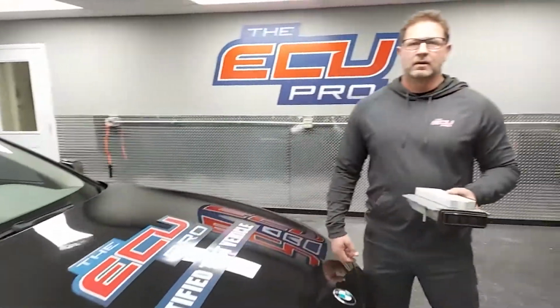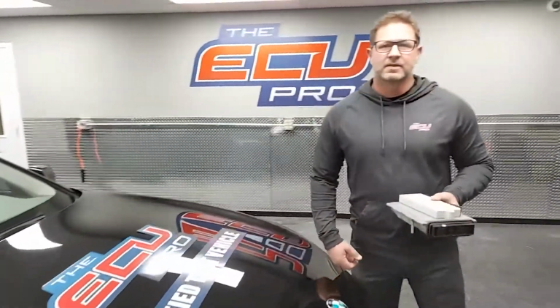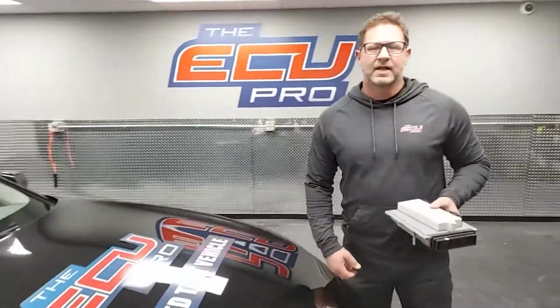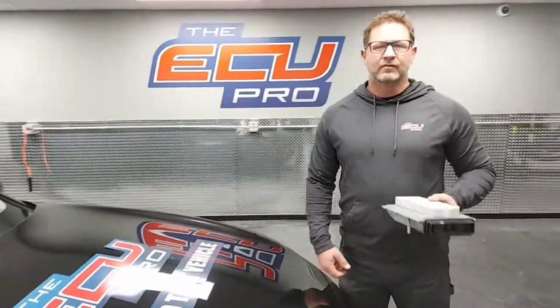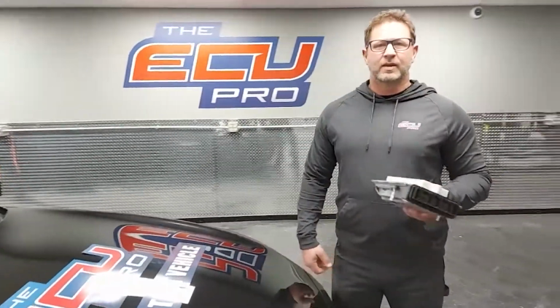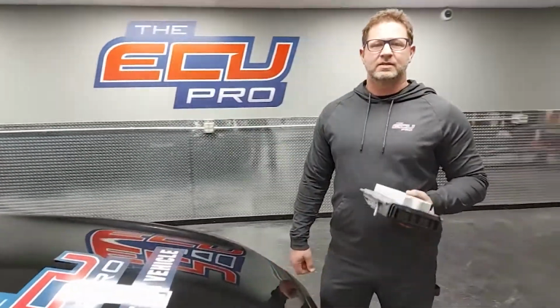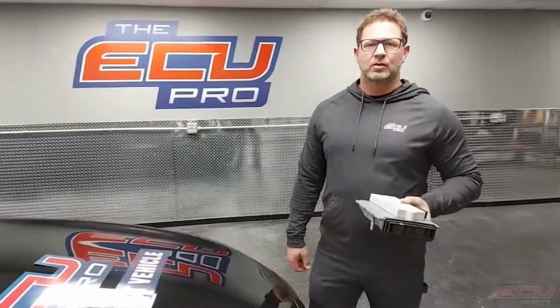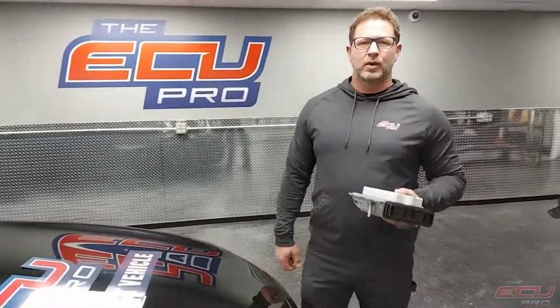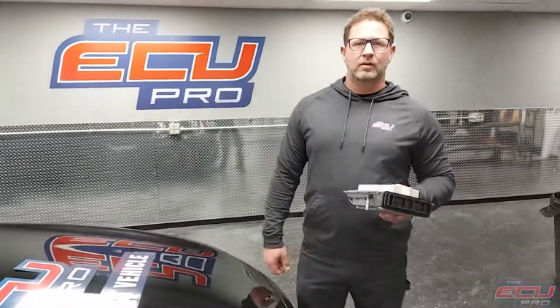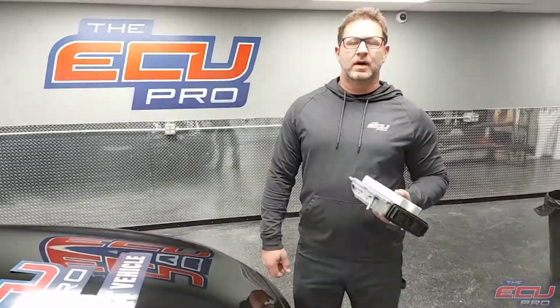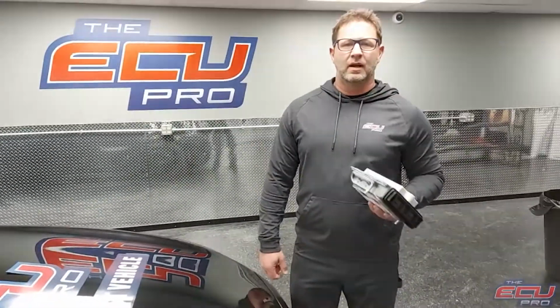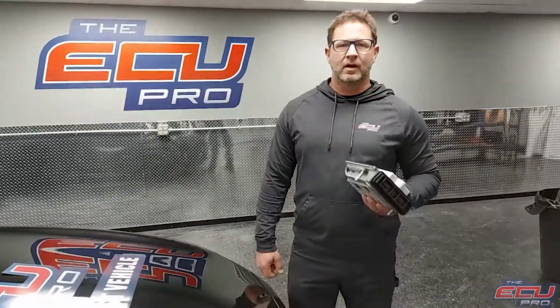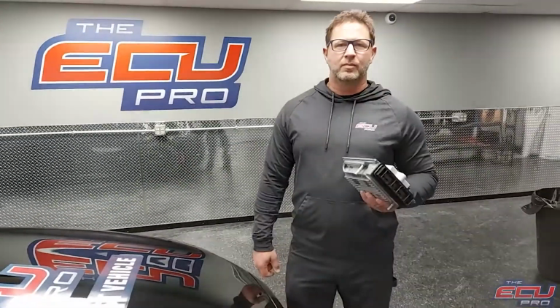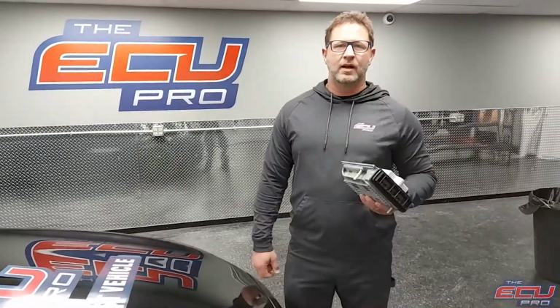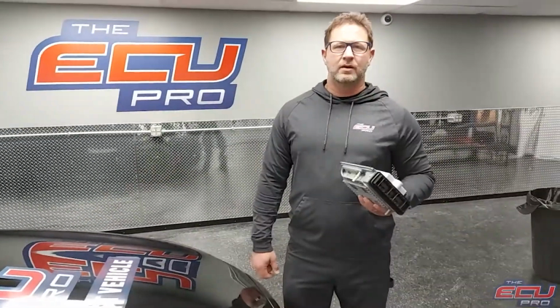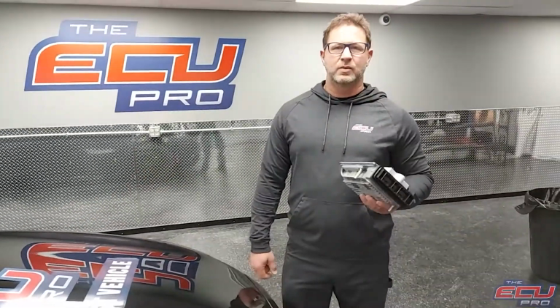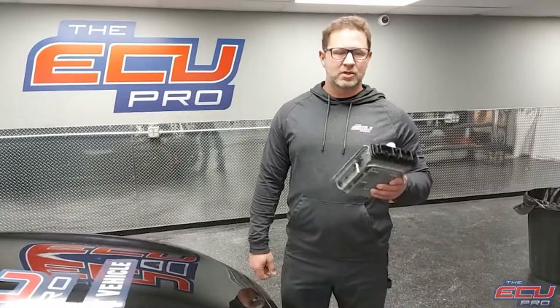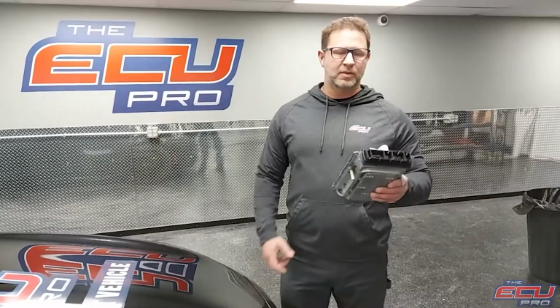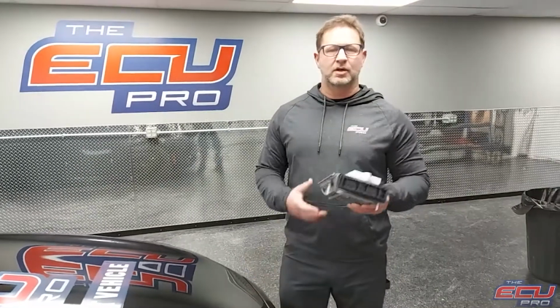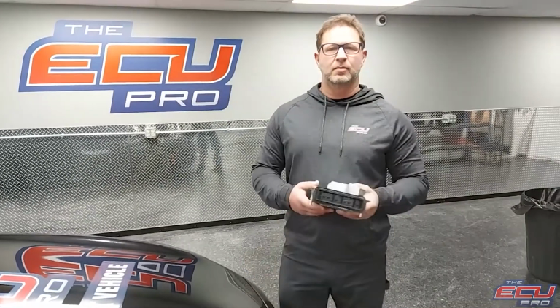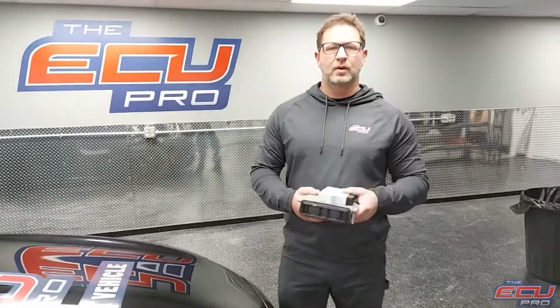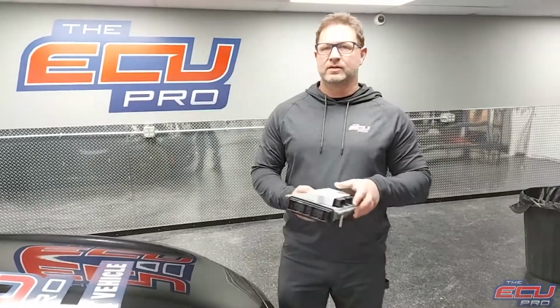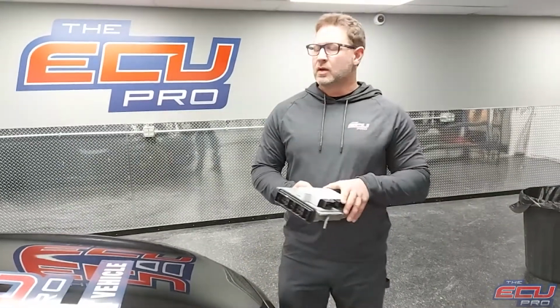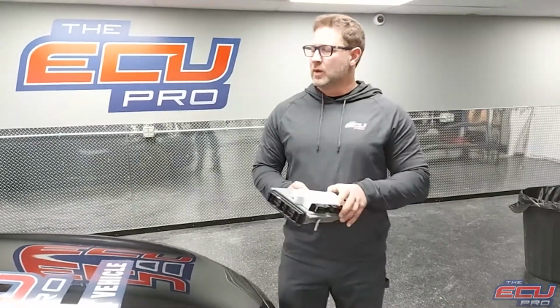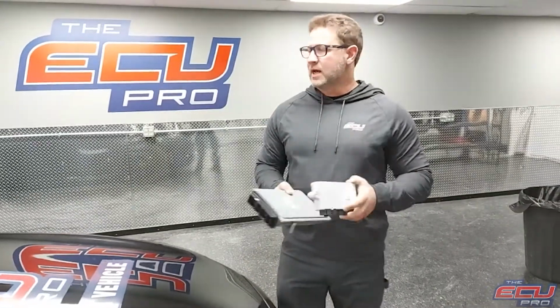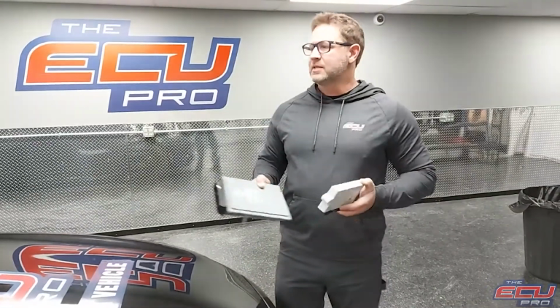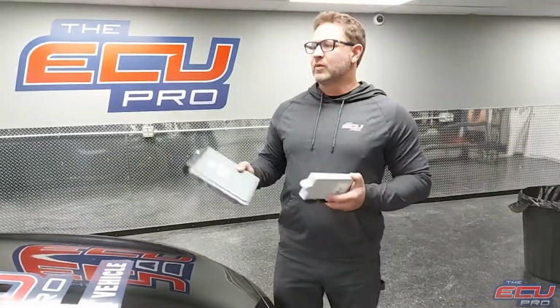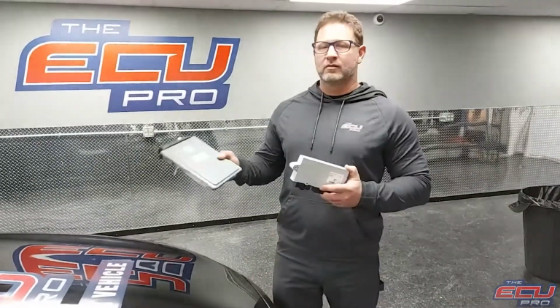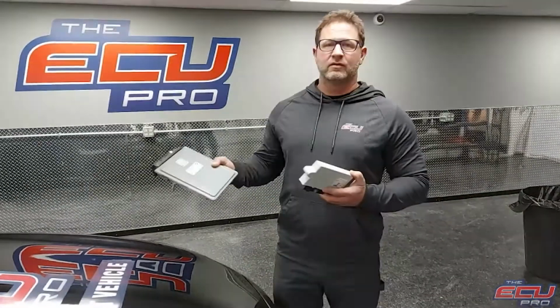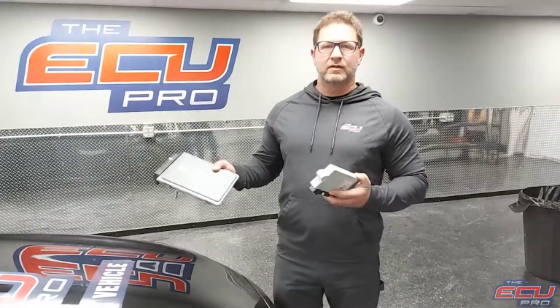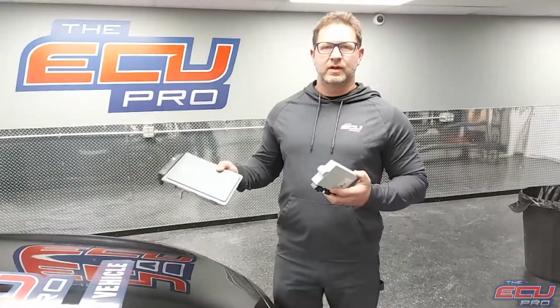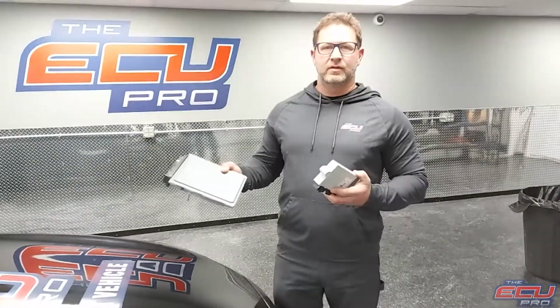This is Dan from the ECU Pro. Unlike our competitors, when you ship us your components, we test them in one of our fleet vehicles.